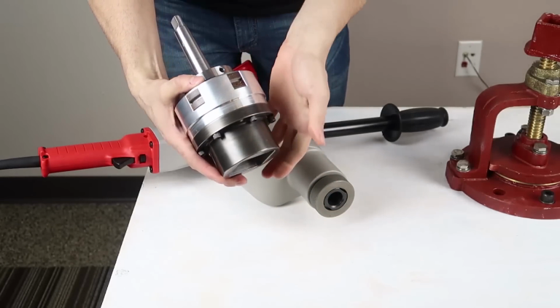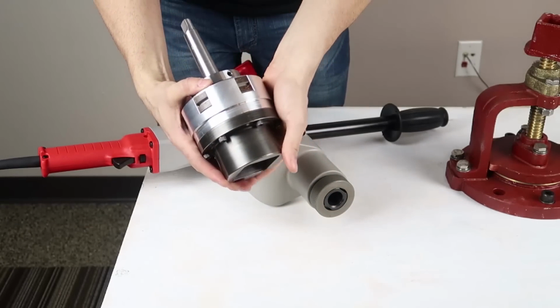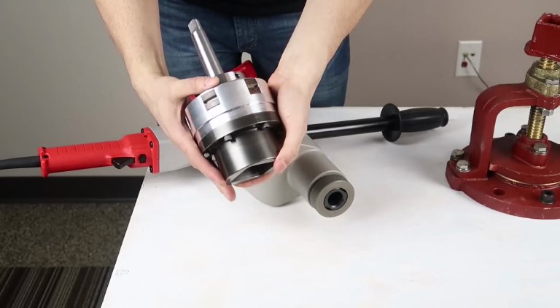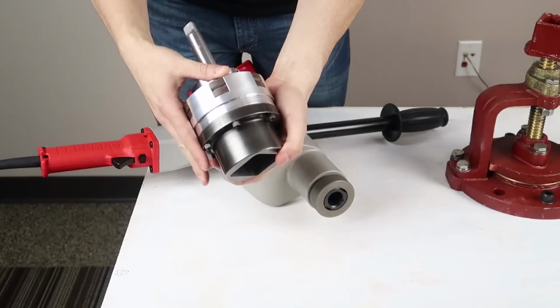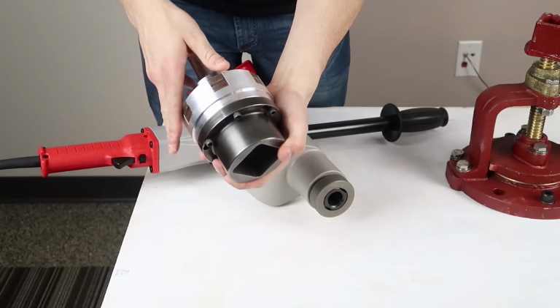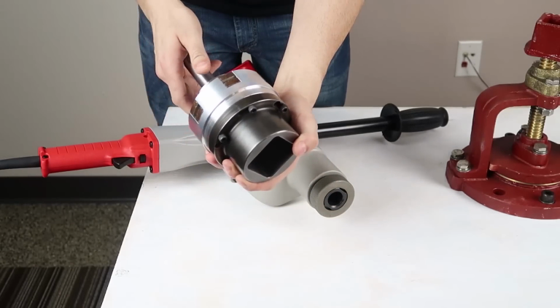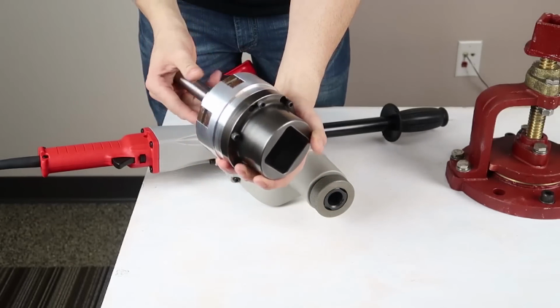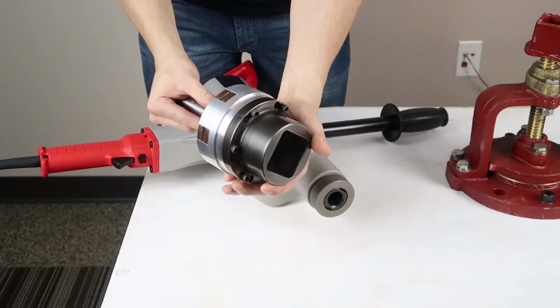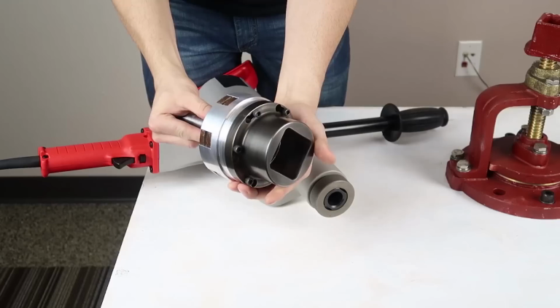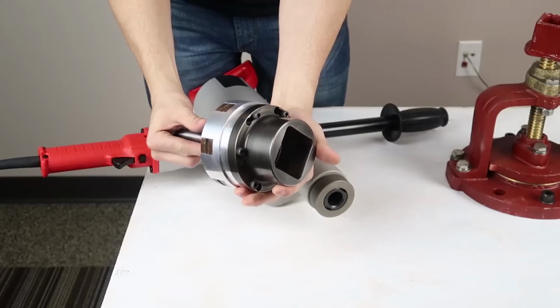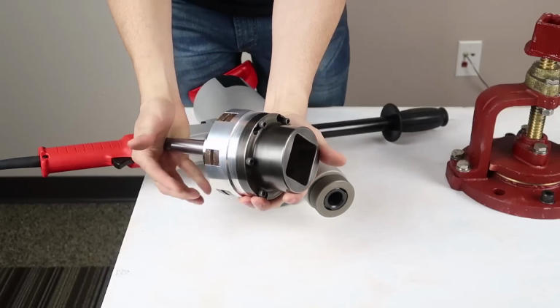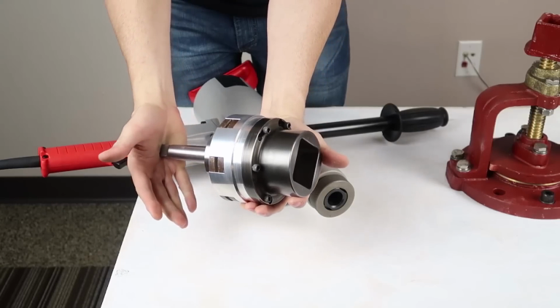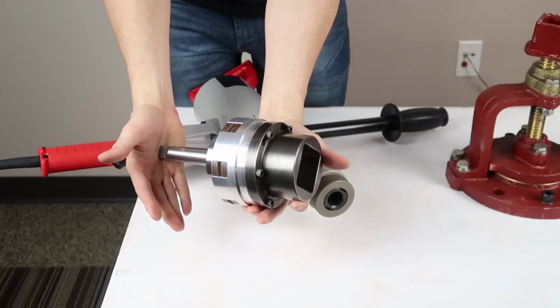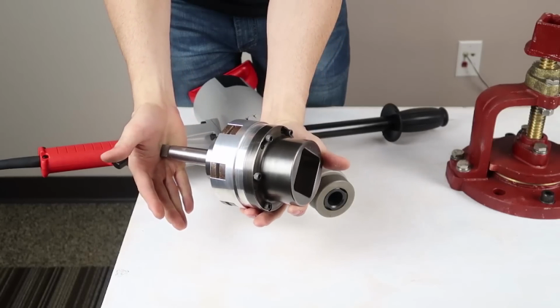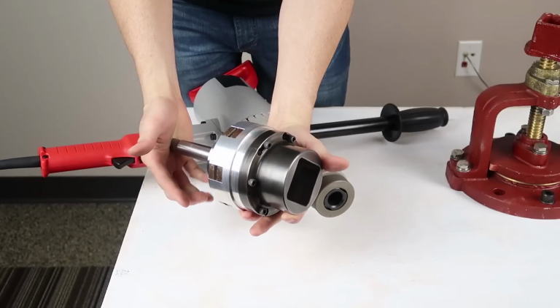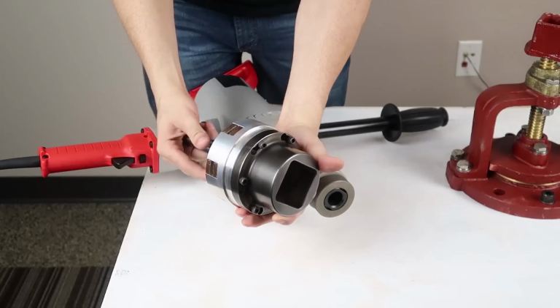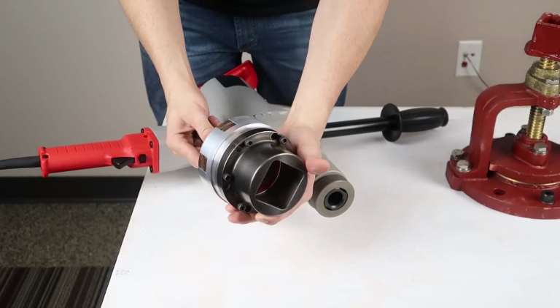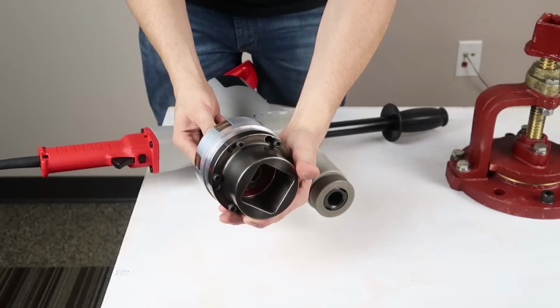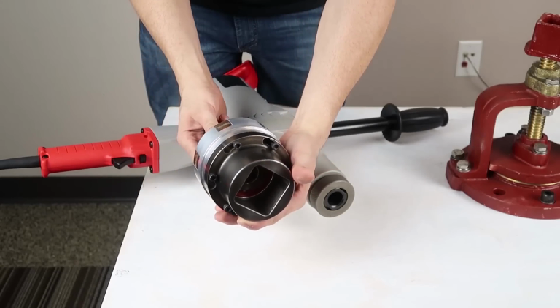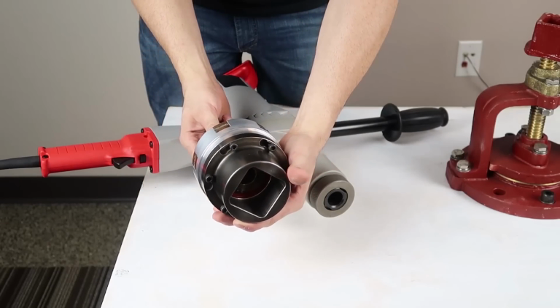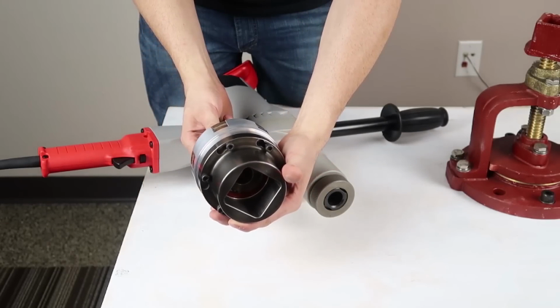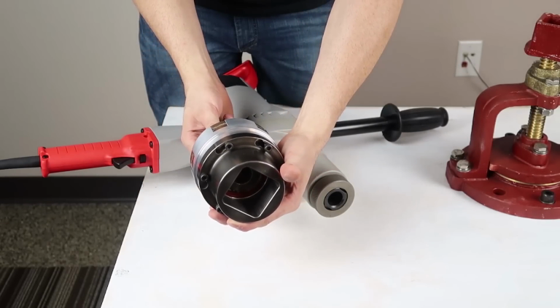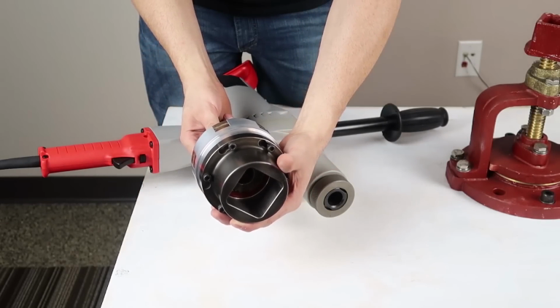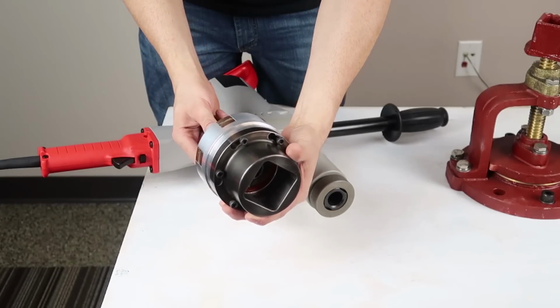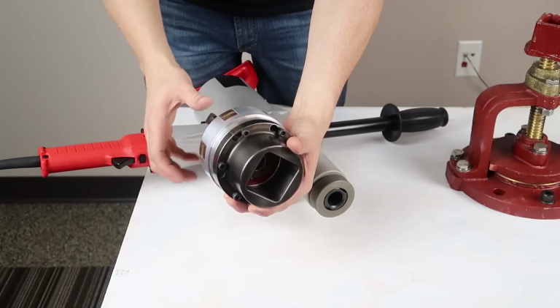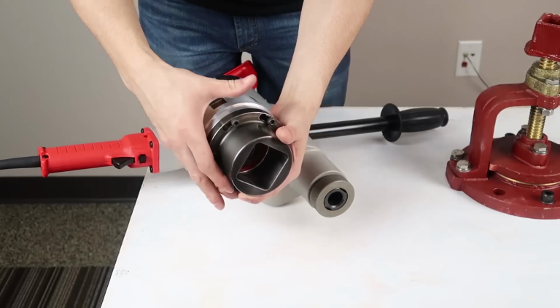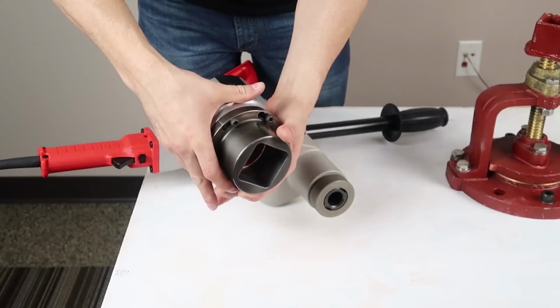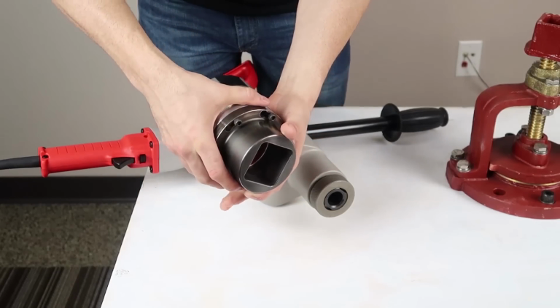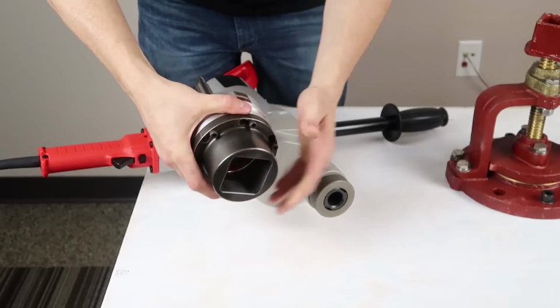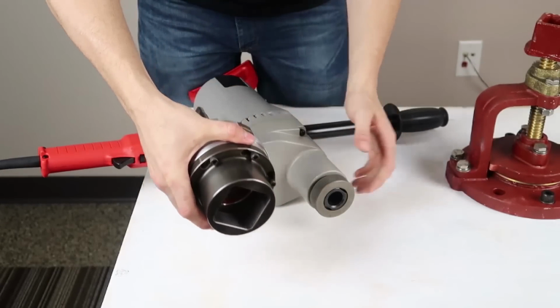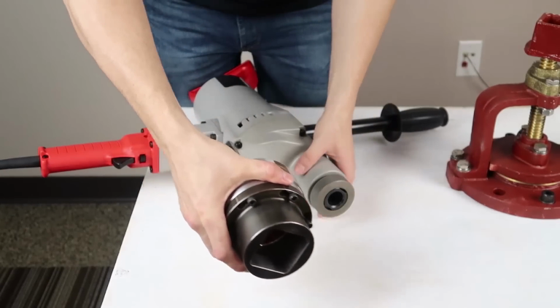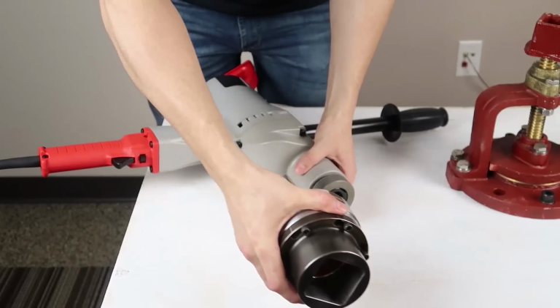The T4X2R features a No. 3 Morse taper input that connects directly and securely to the drill socket.